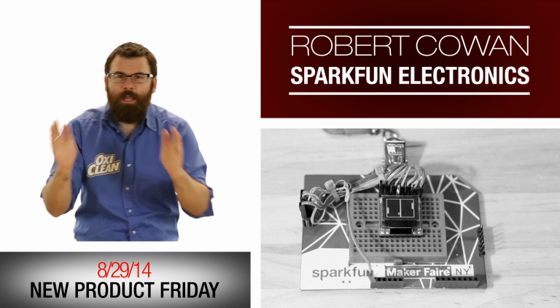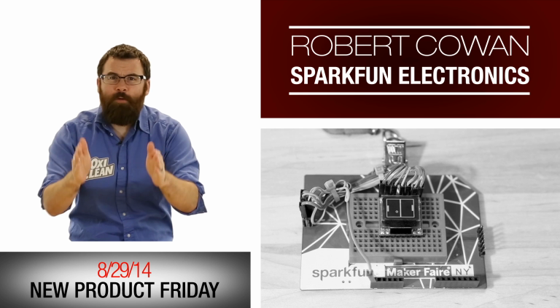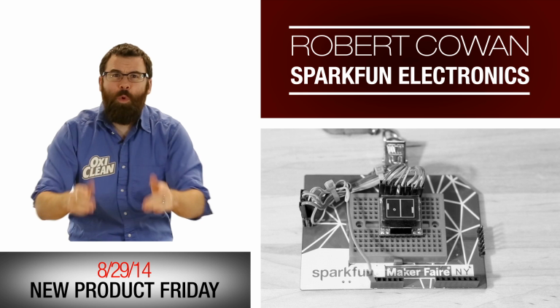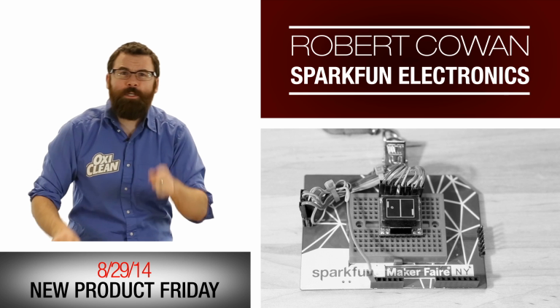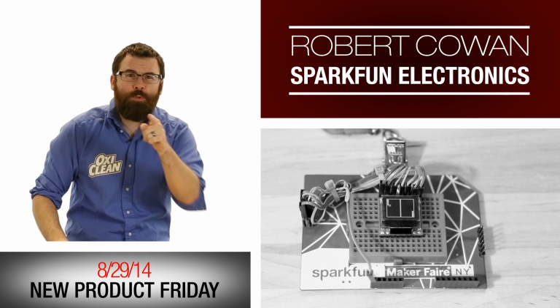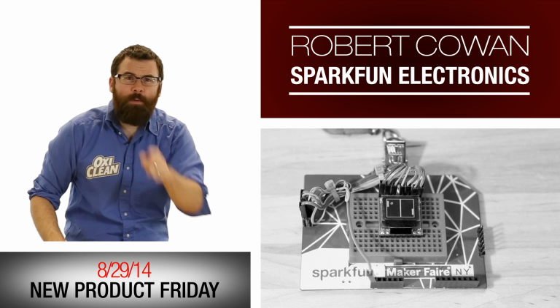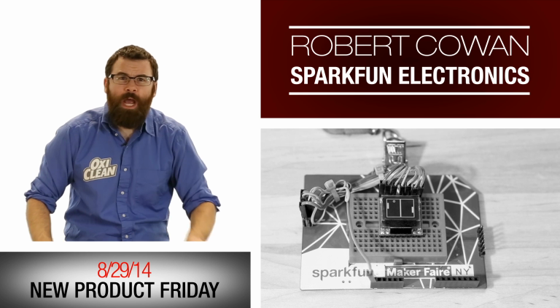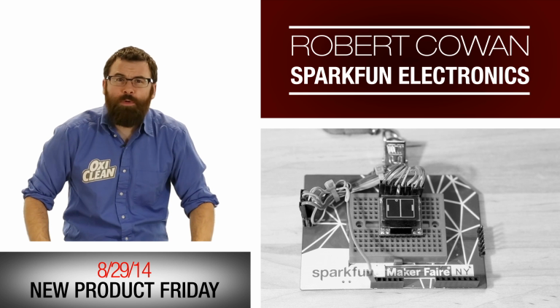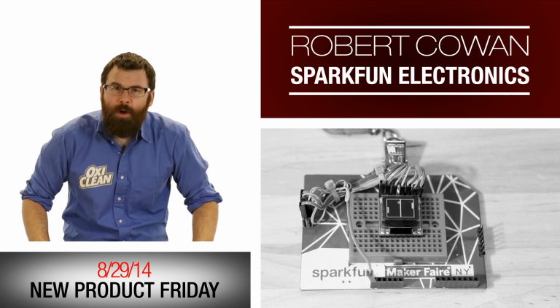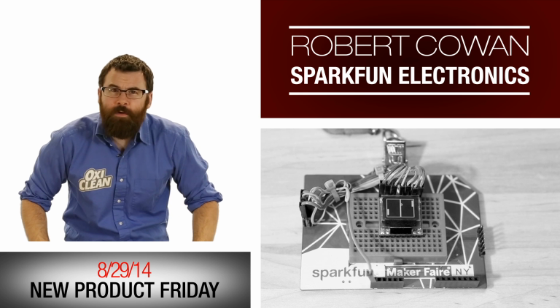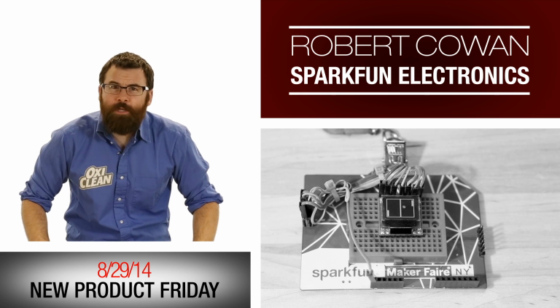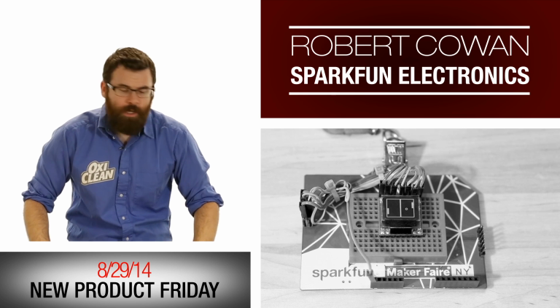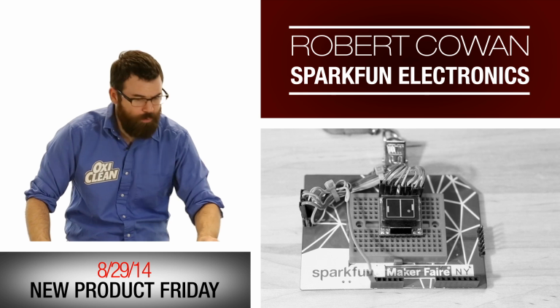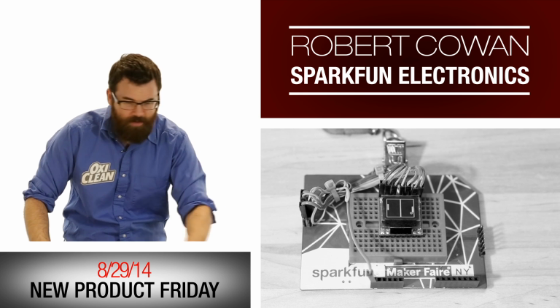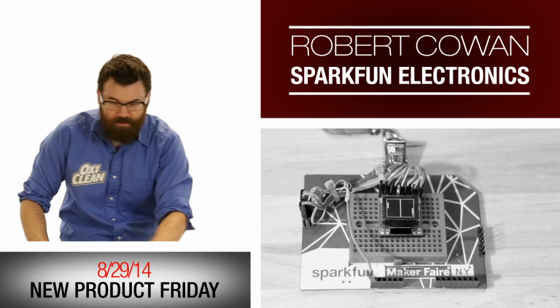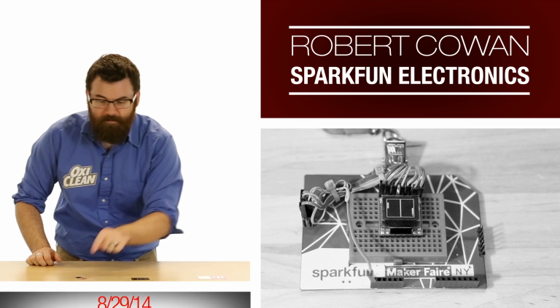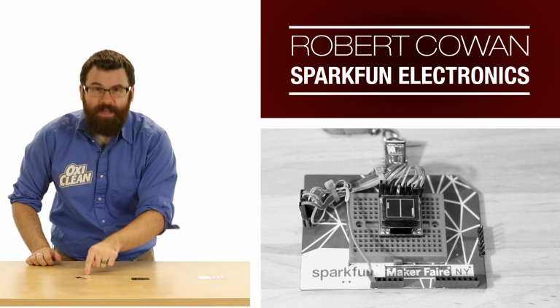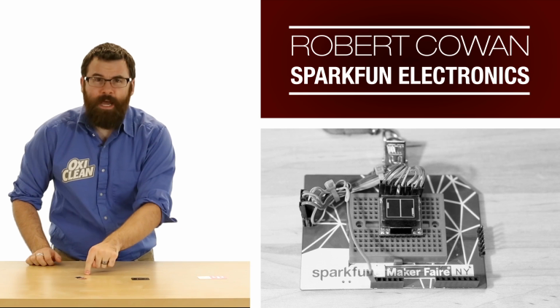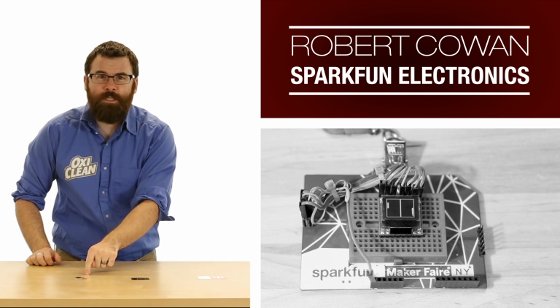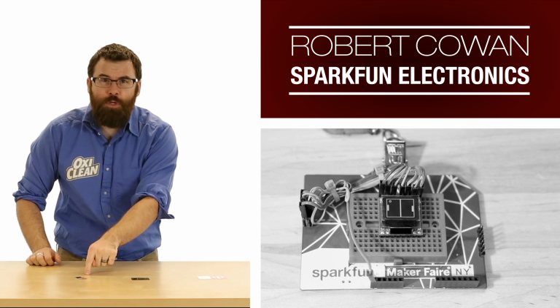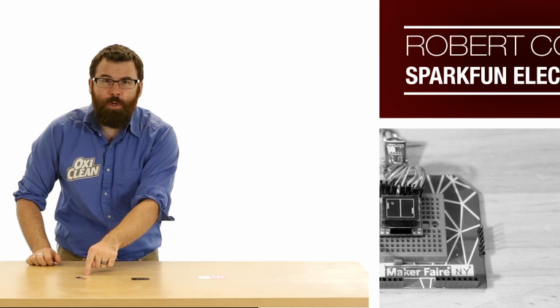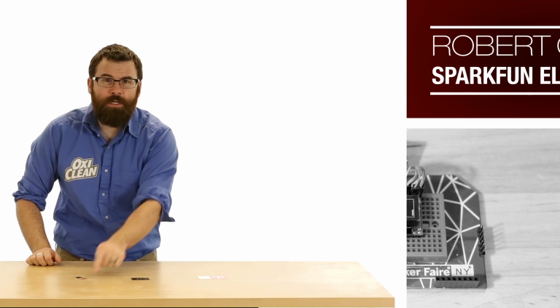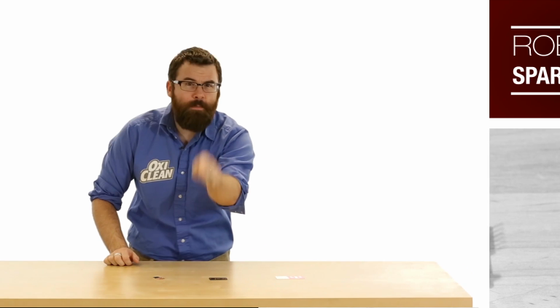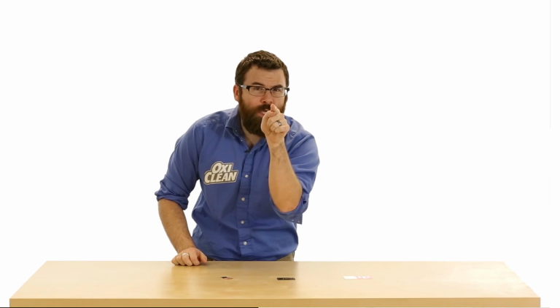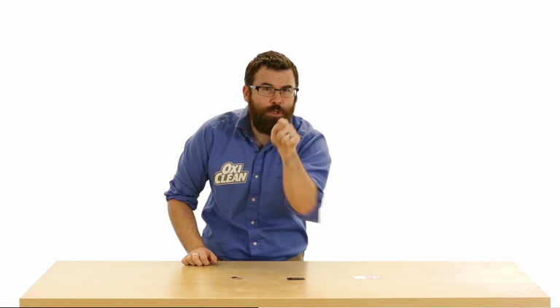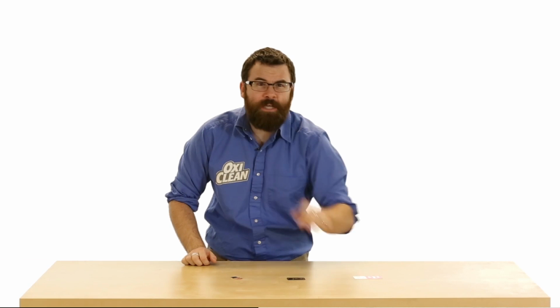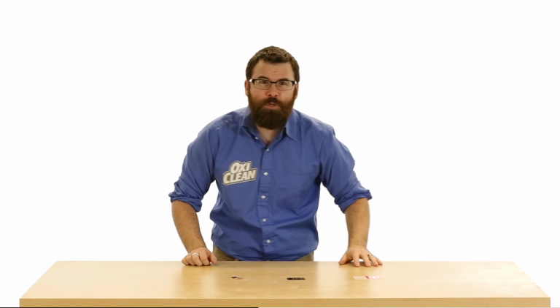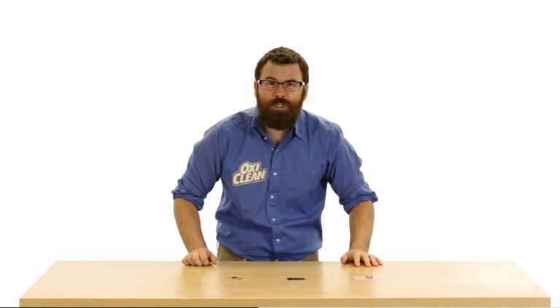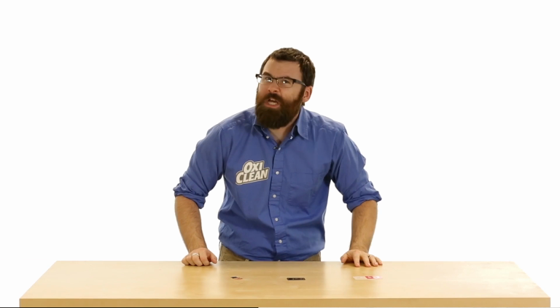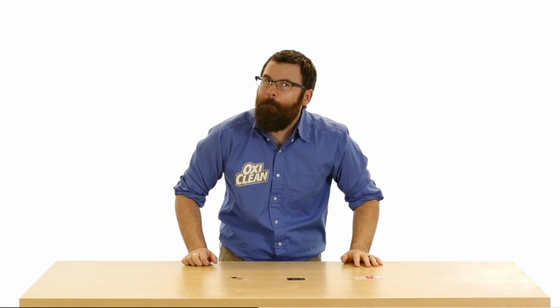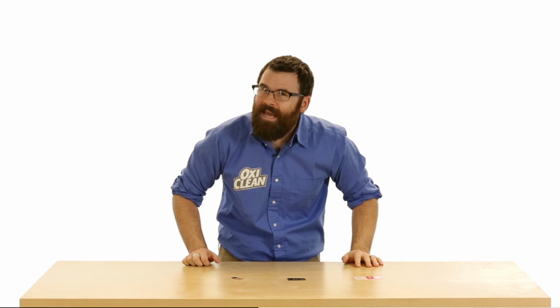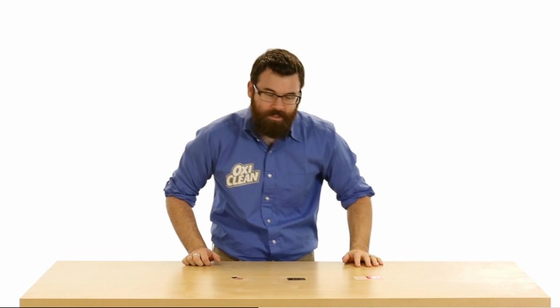Hello everyone, this is Robert Cowan with SparkFun Electronics and we've got some fantastic new products to make your next project amazing.